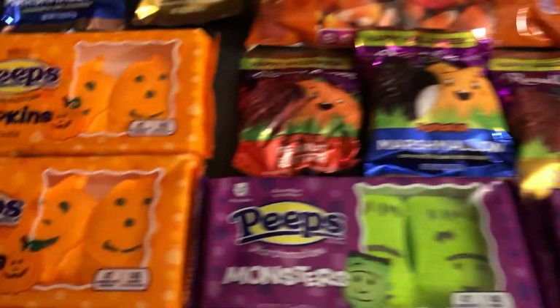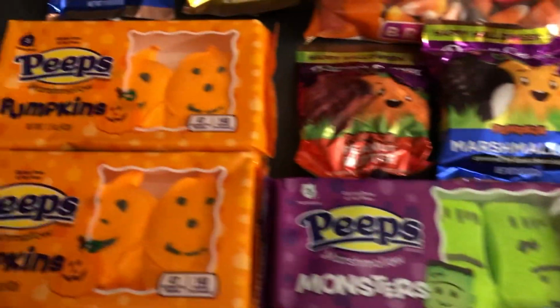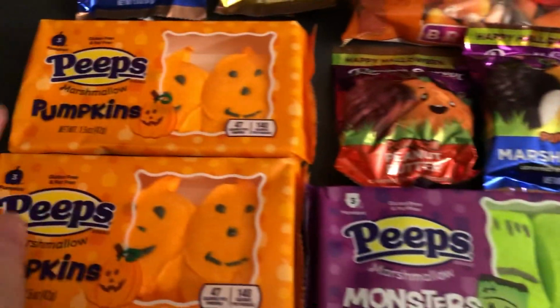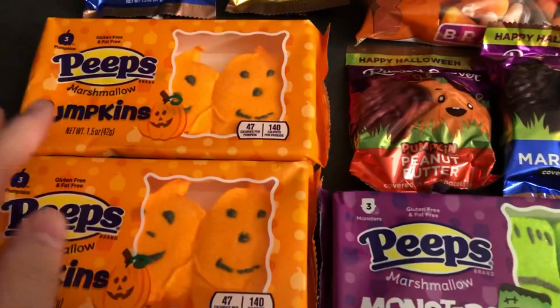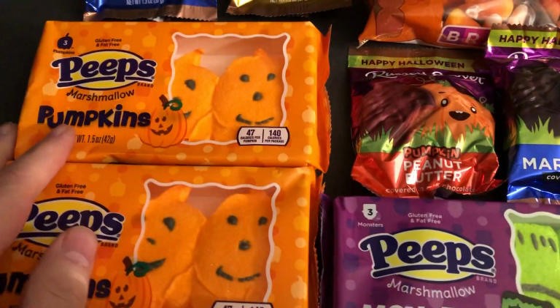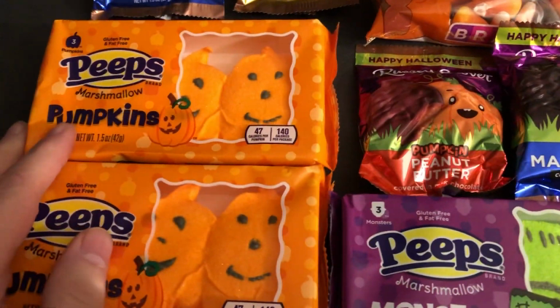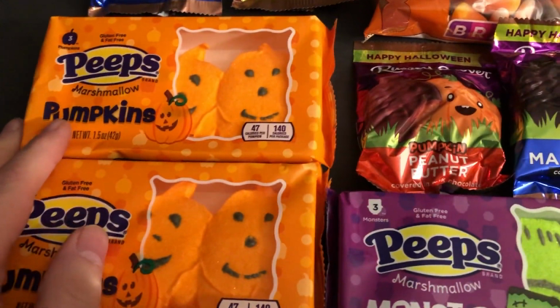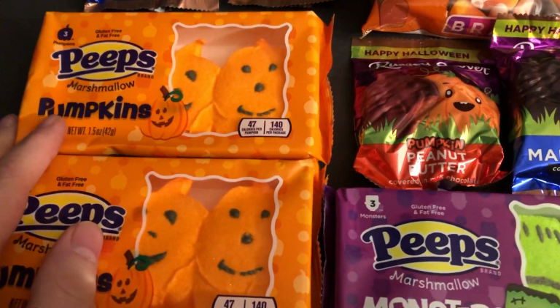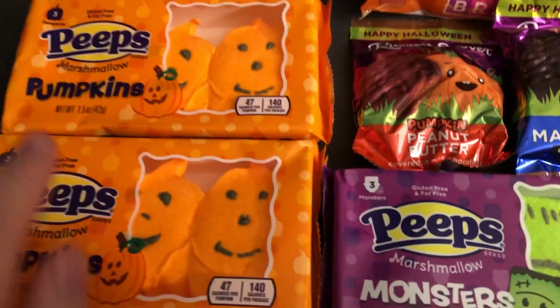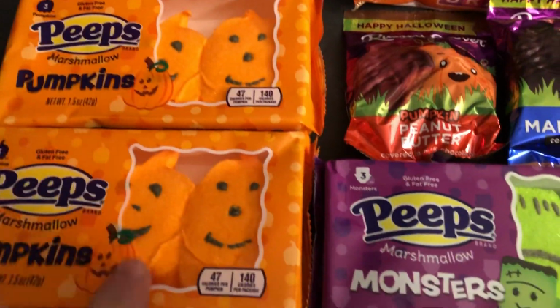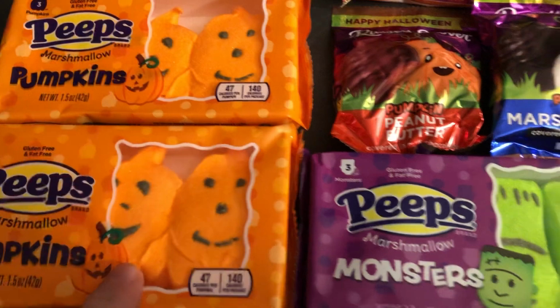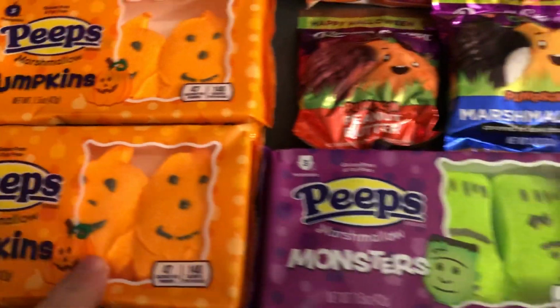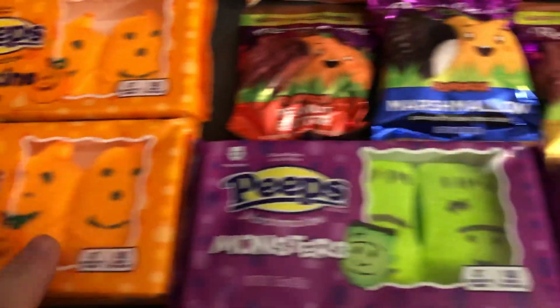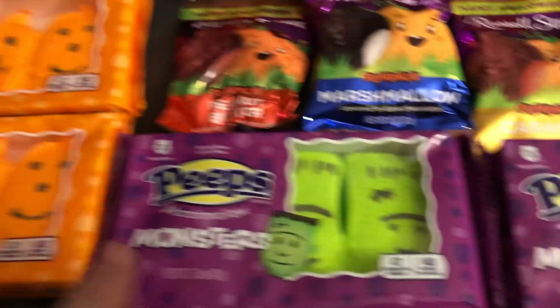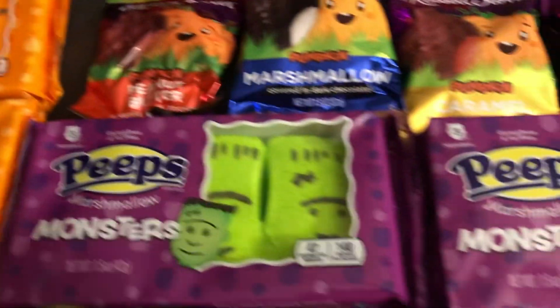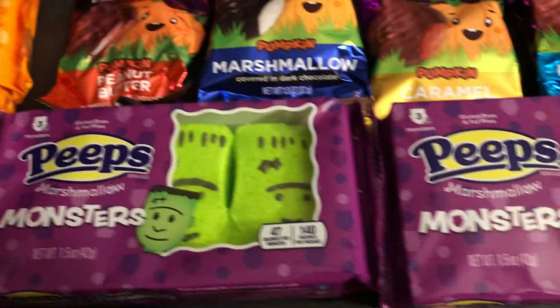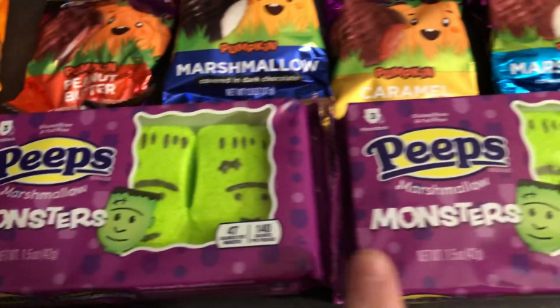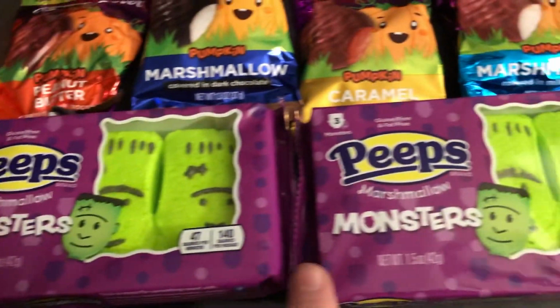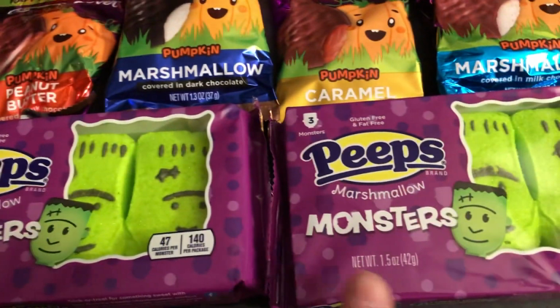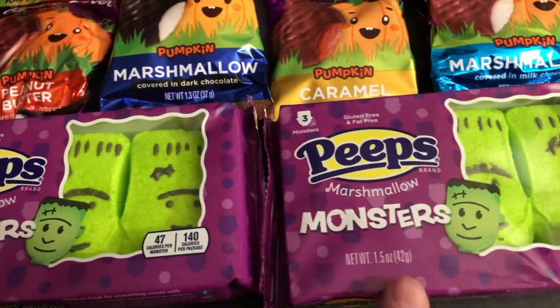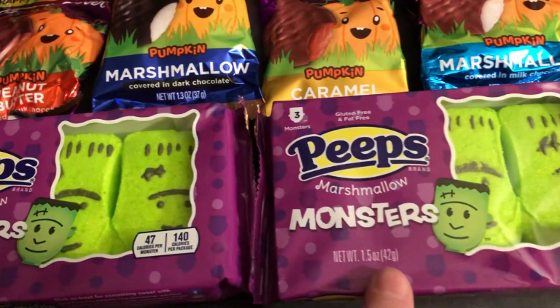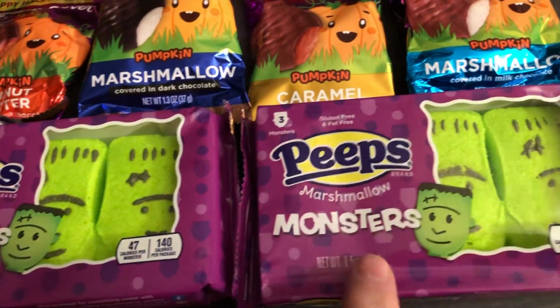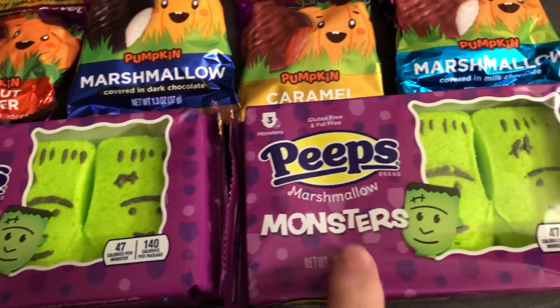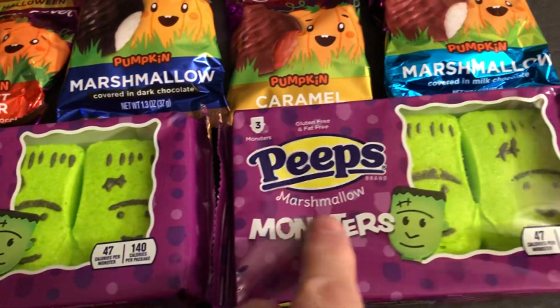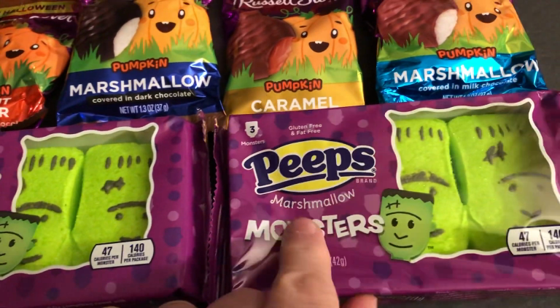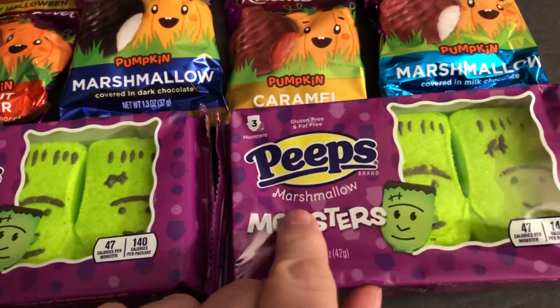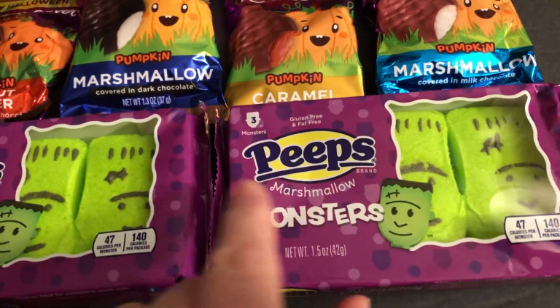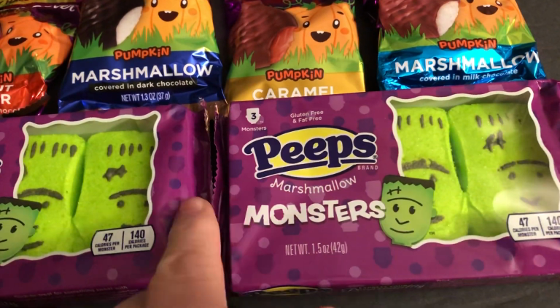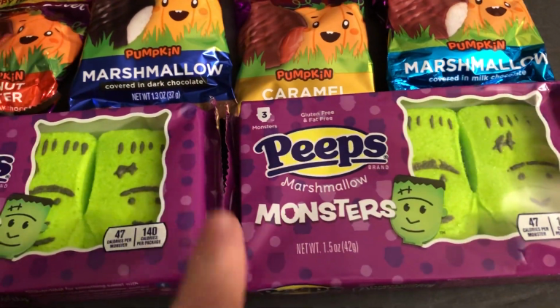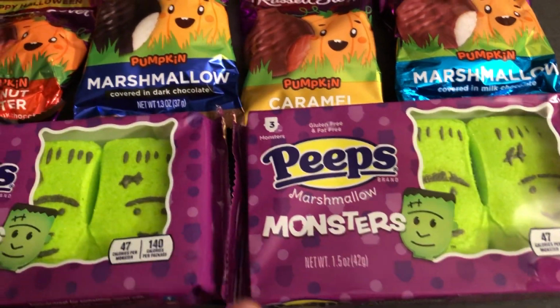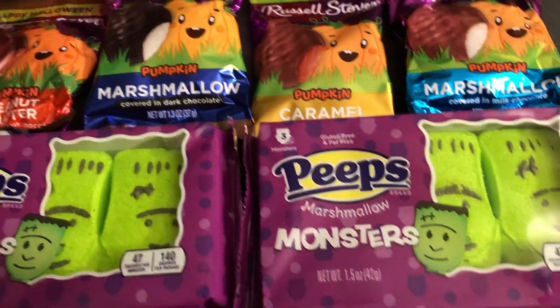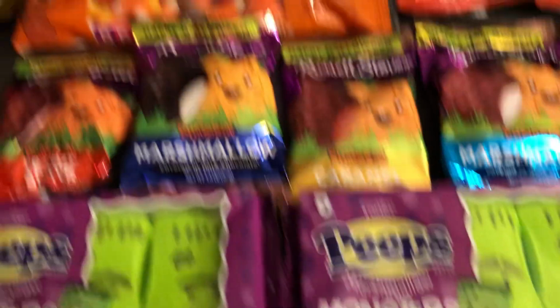Got the Peeps — the Pumpkins and the Monsters. Didn't see the ghosts yet.